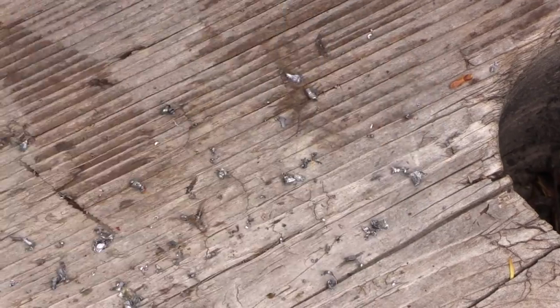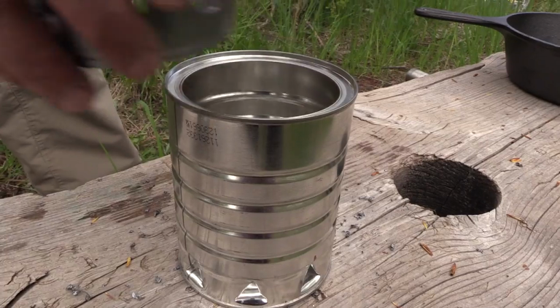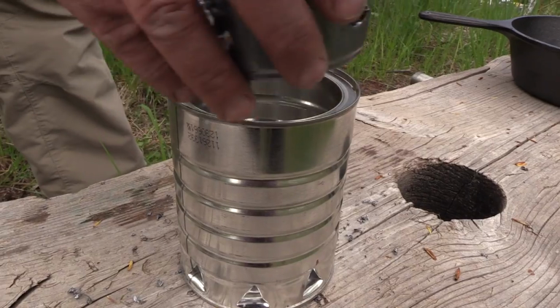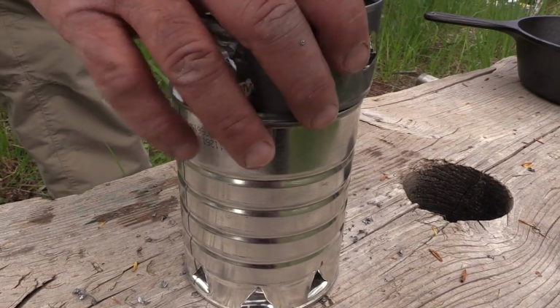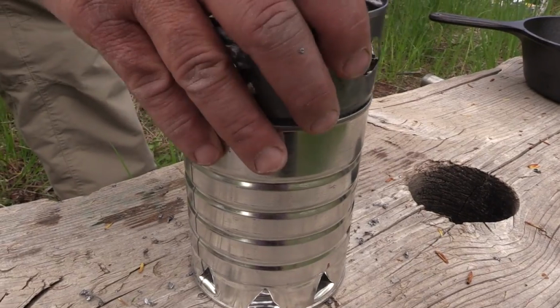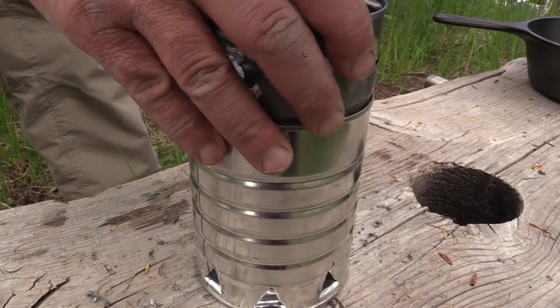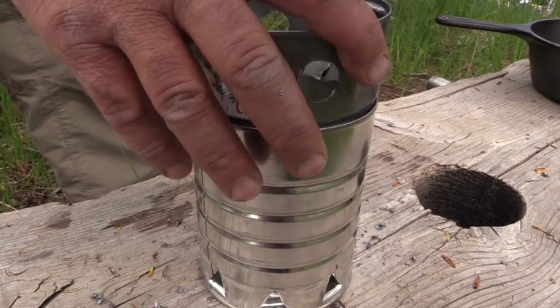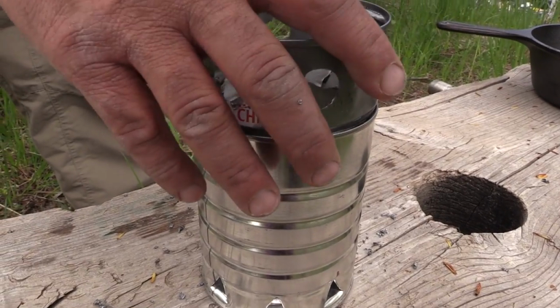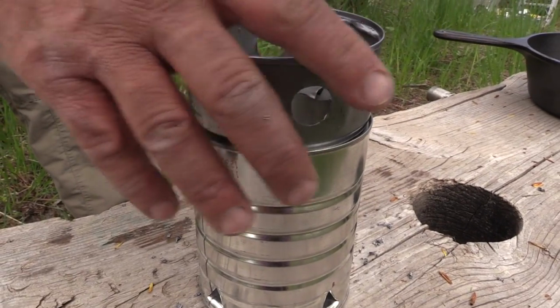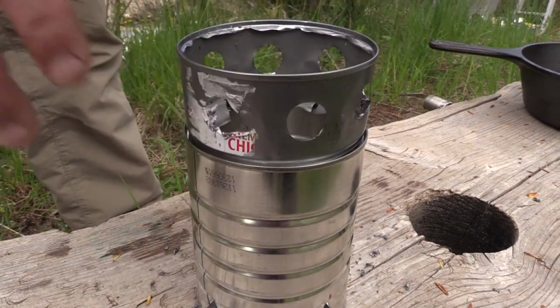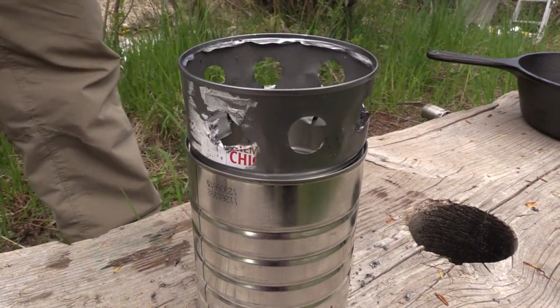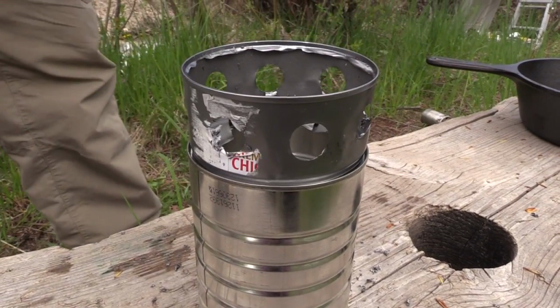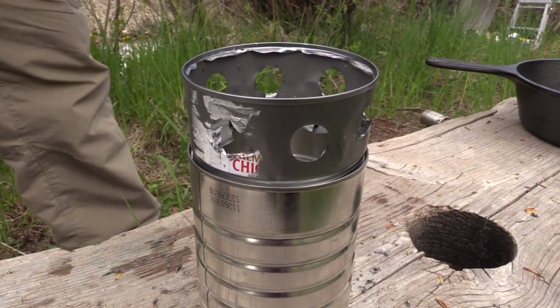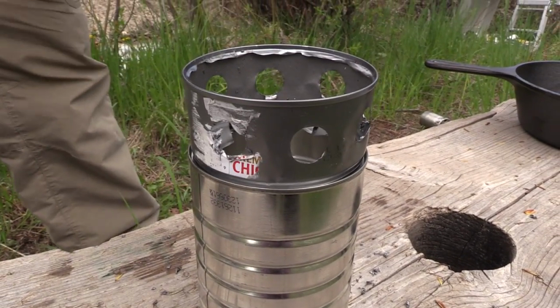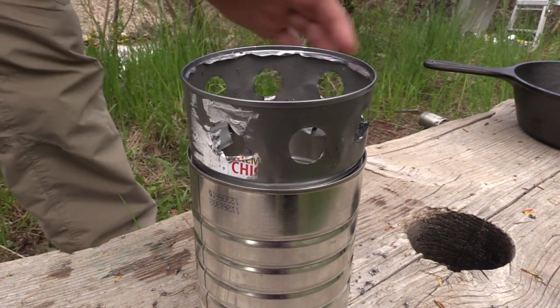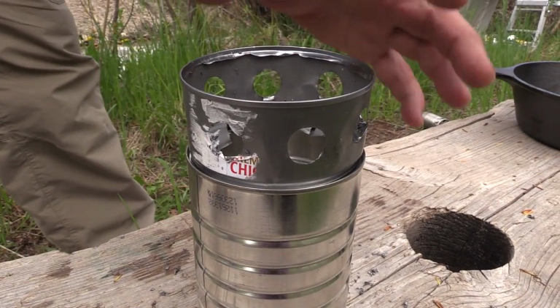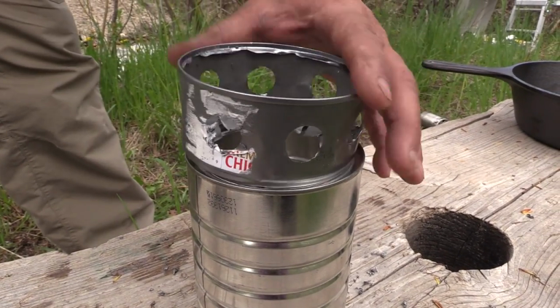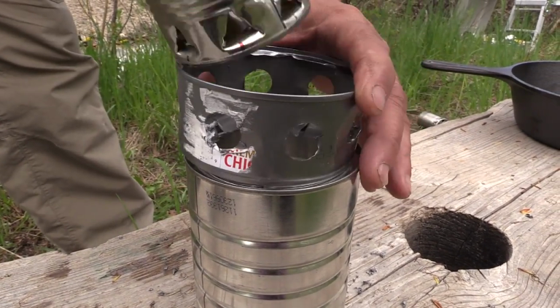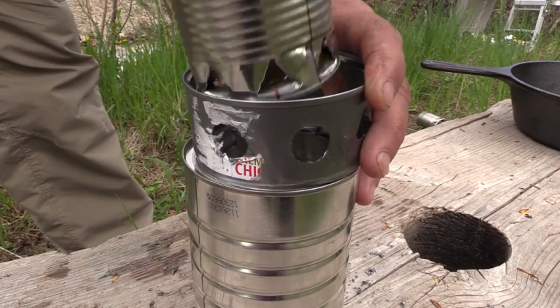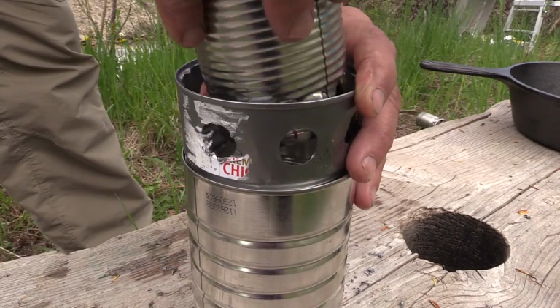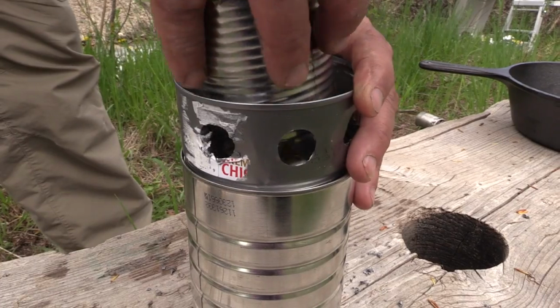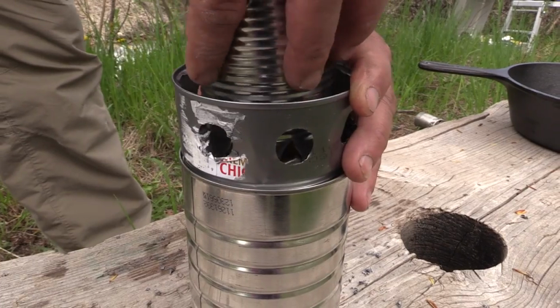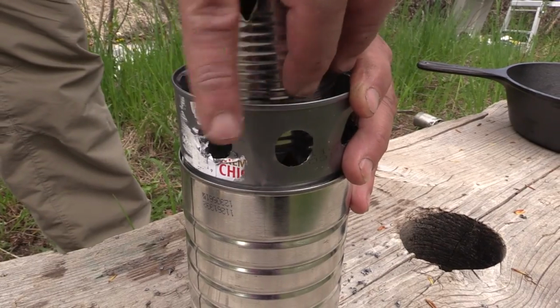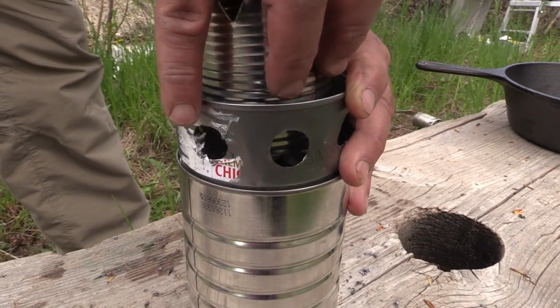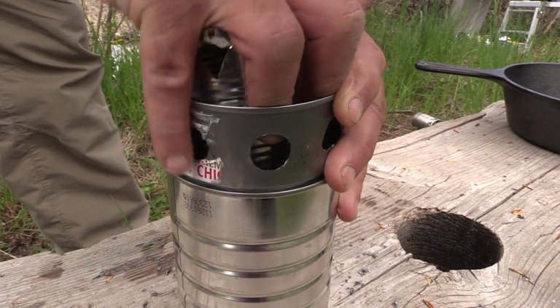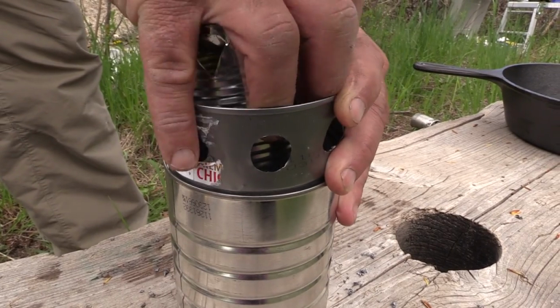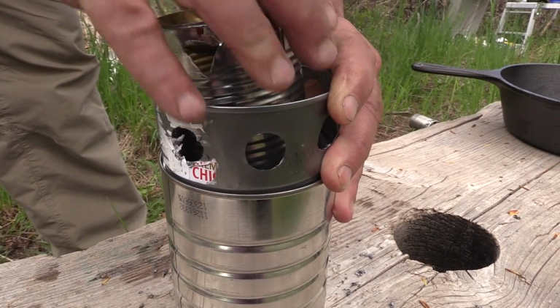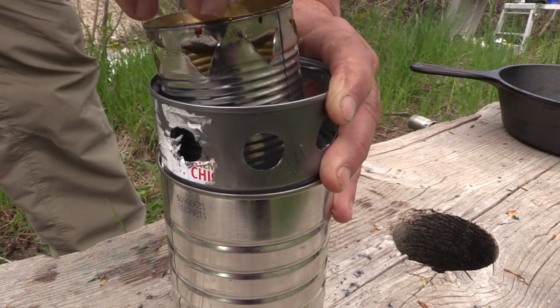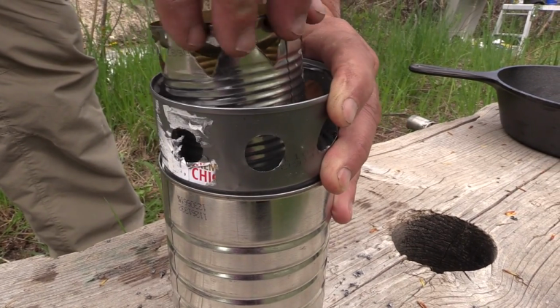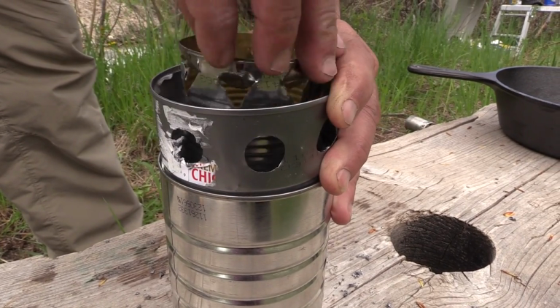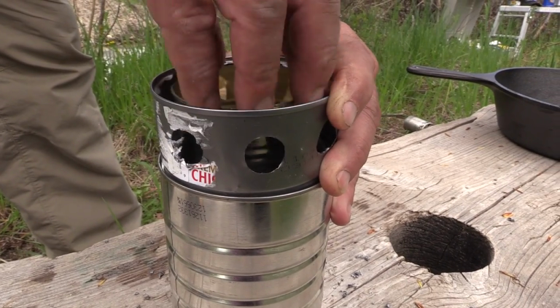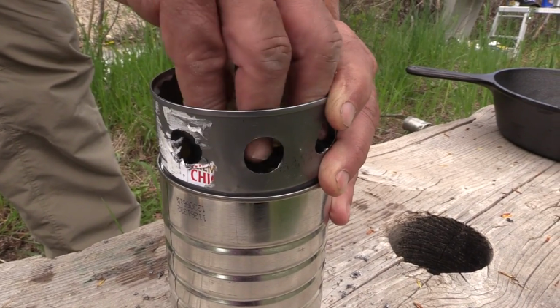The chicken can fits on top of the coffee can and the bean can goes inside and is ready for fuel.